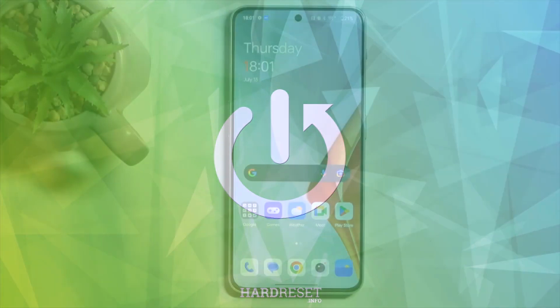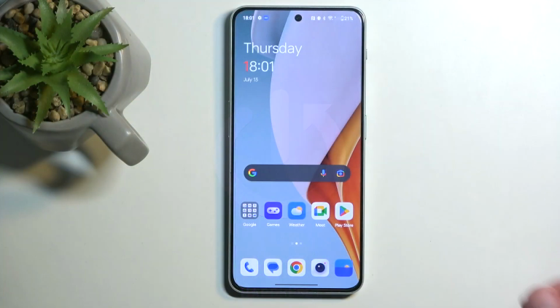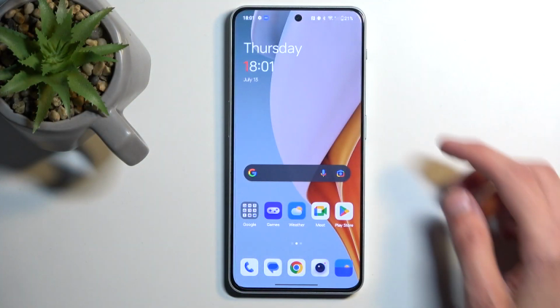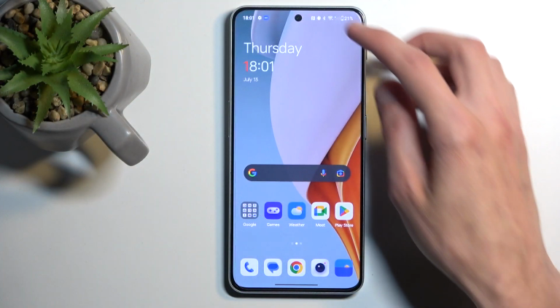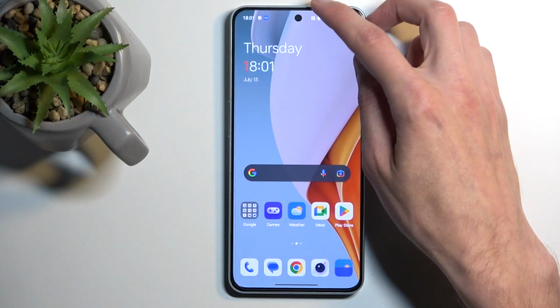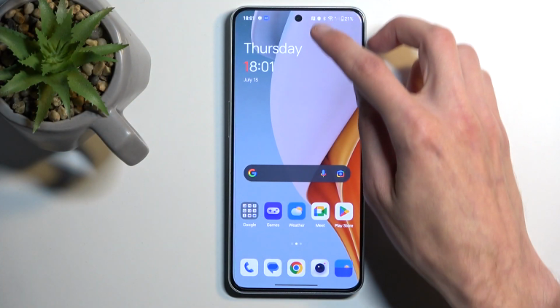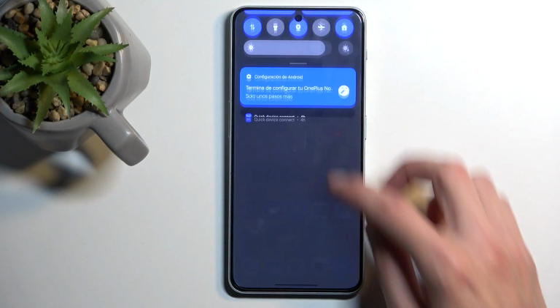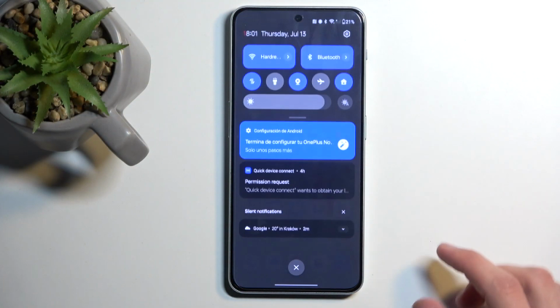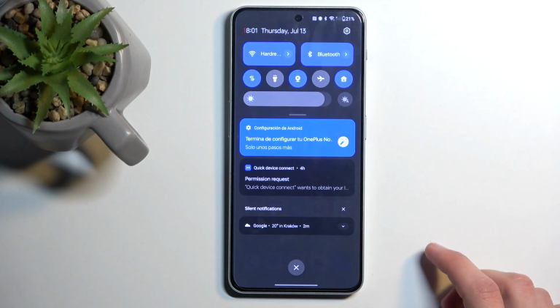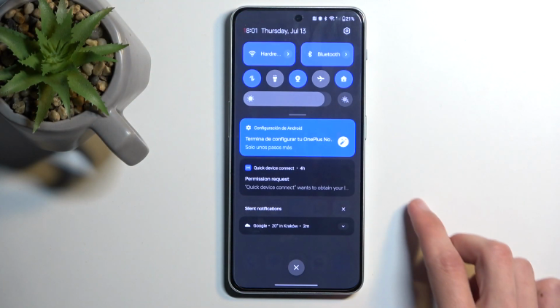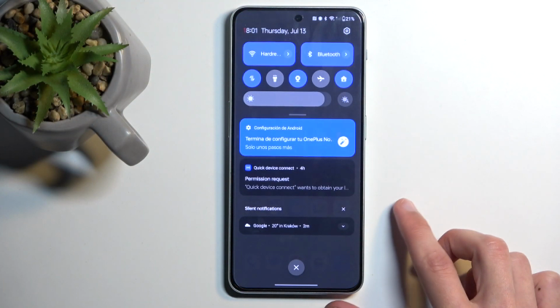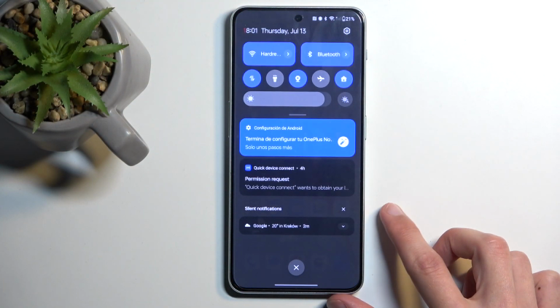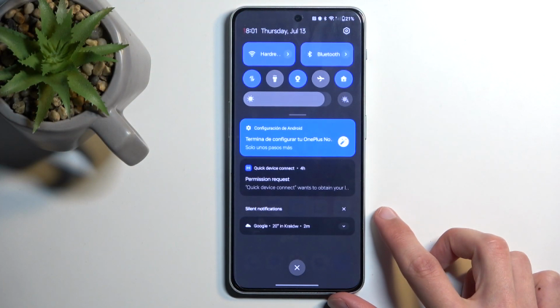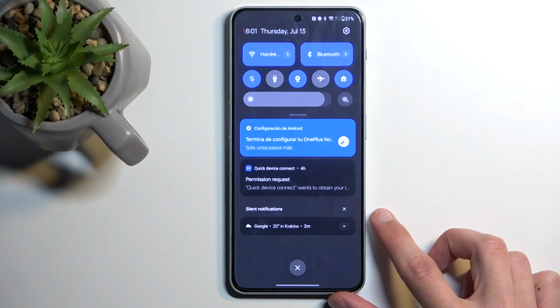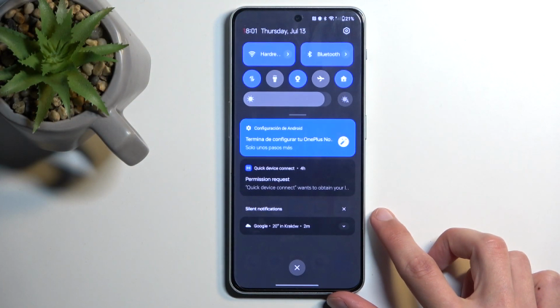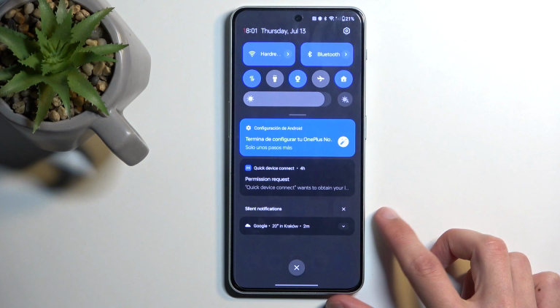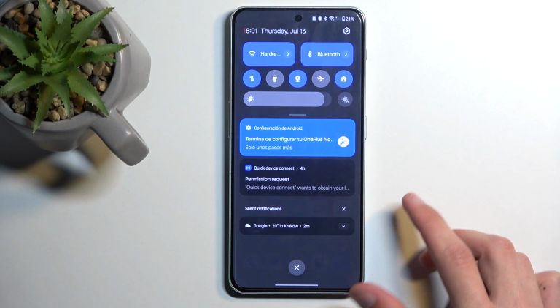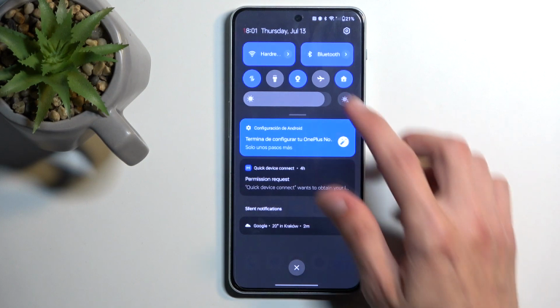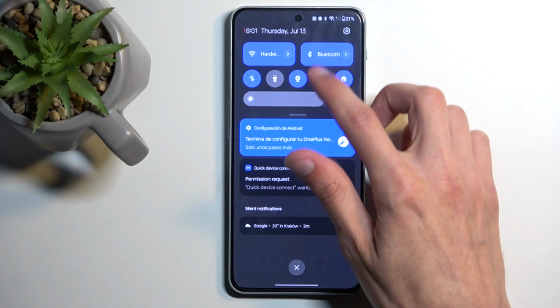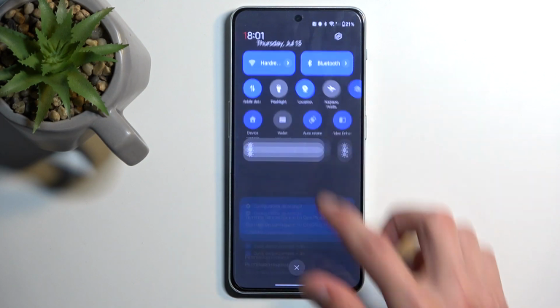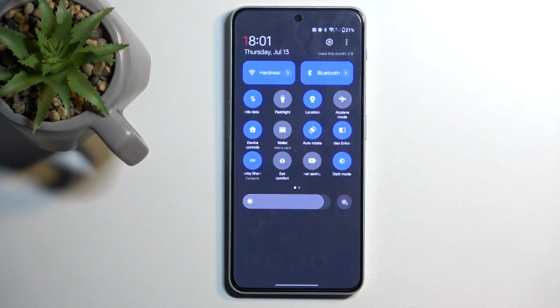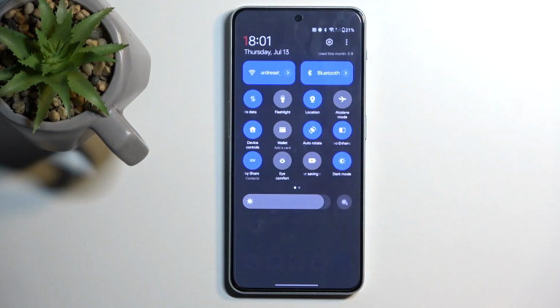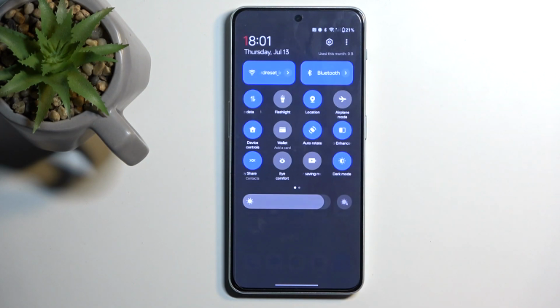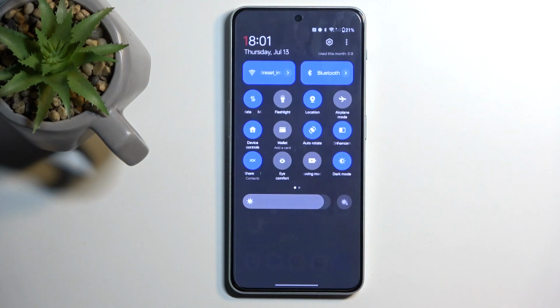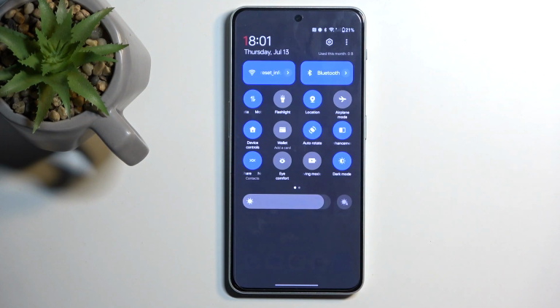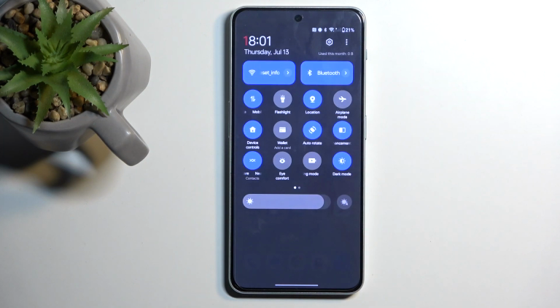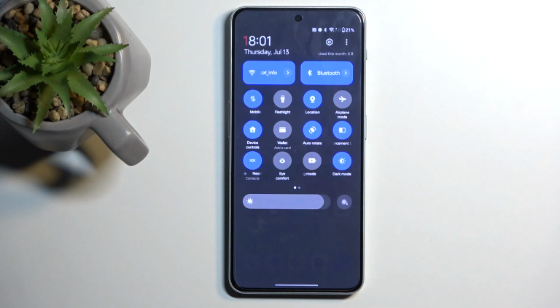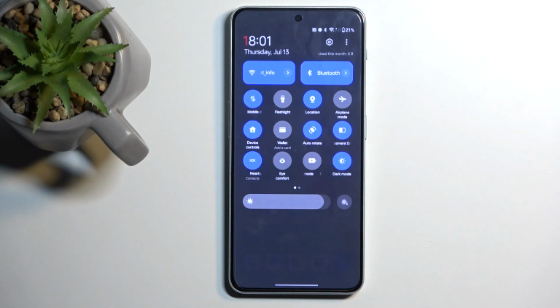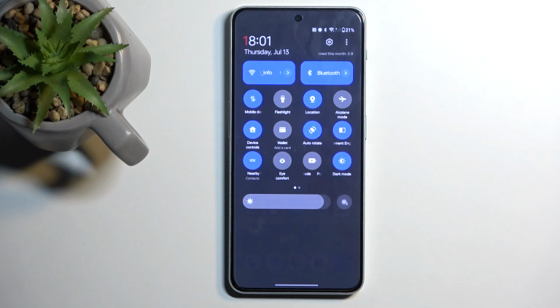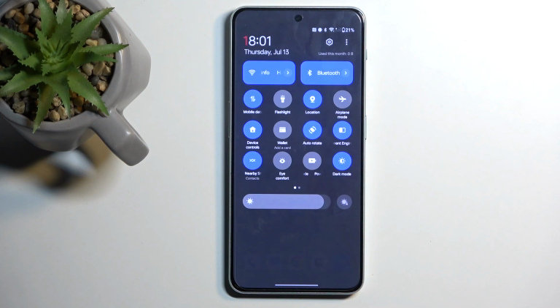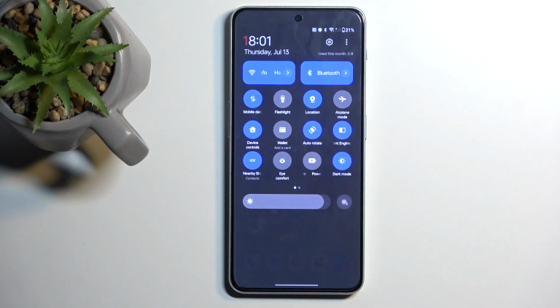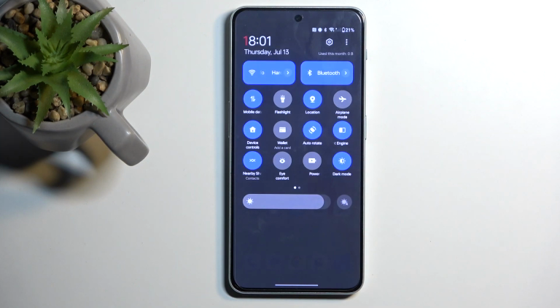To get started, pull down your notifications by swiping down from the top of your screen, then swipe down again to extend the list of toggles.